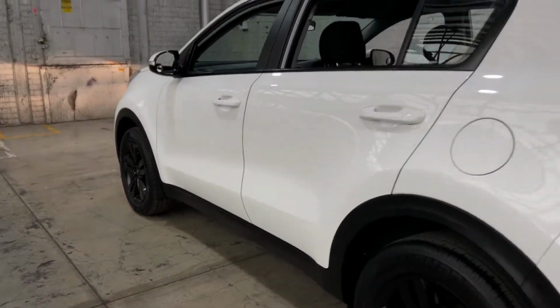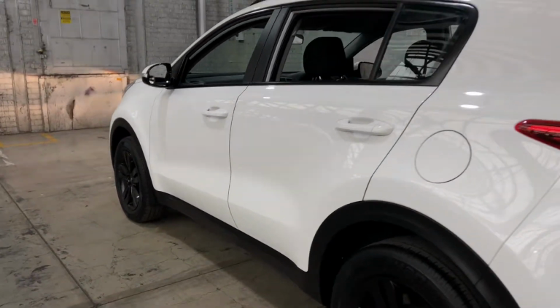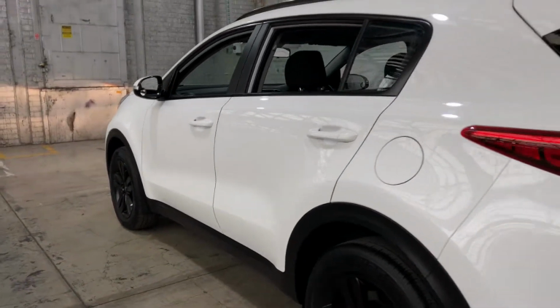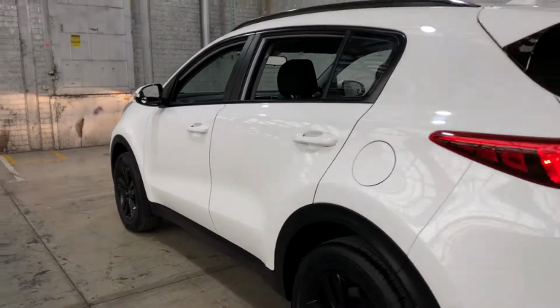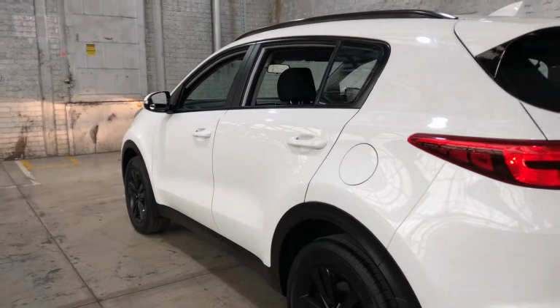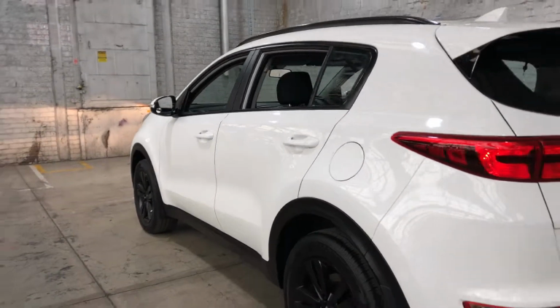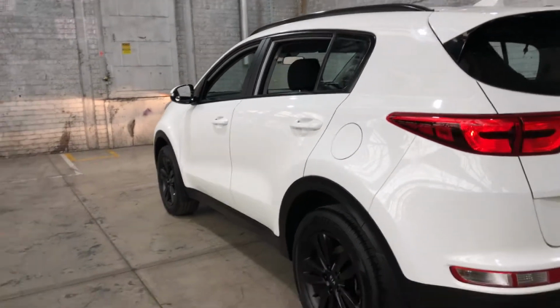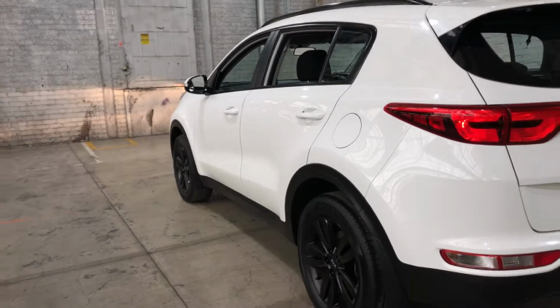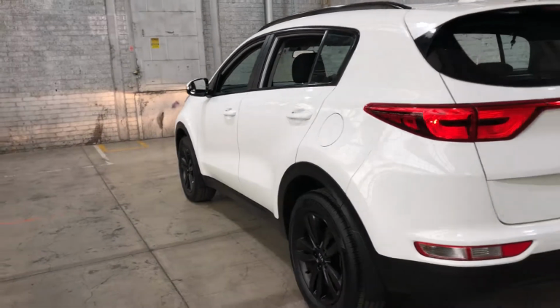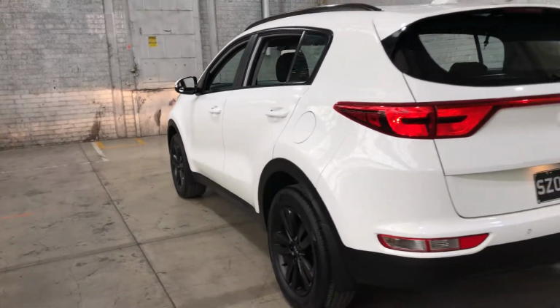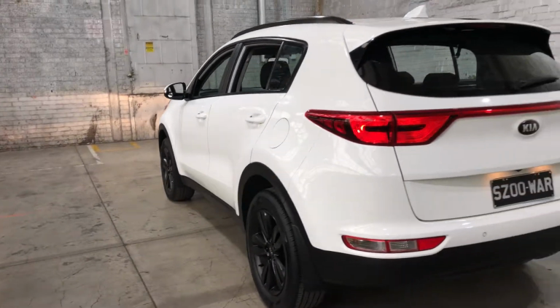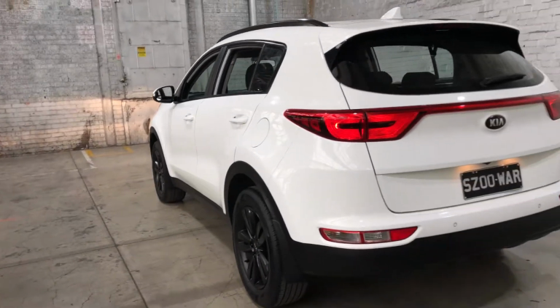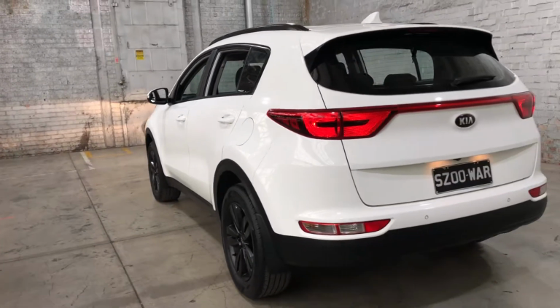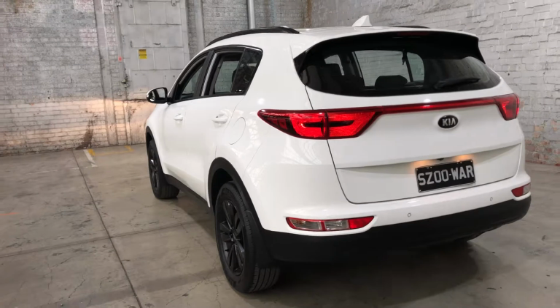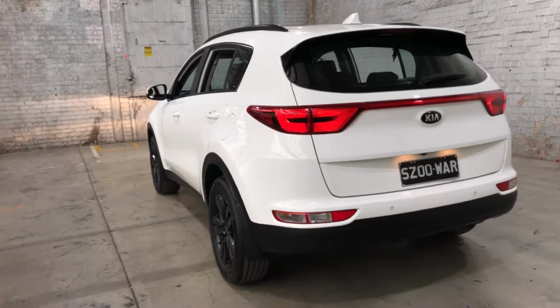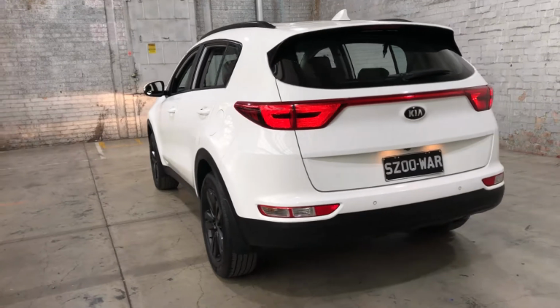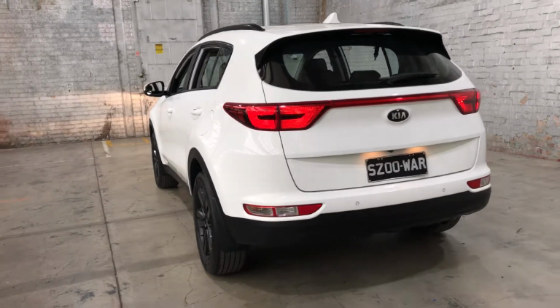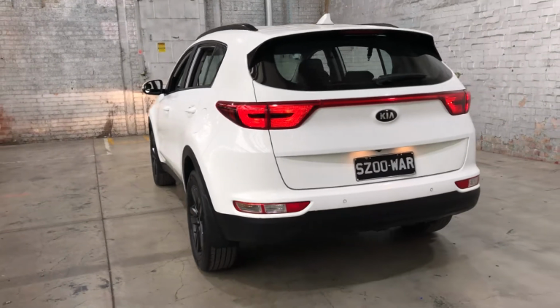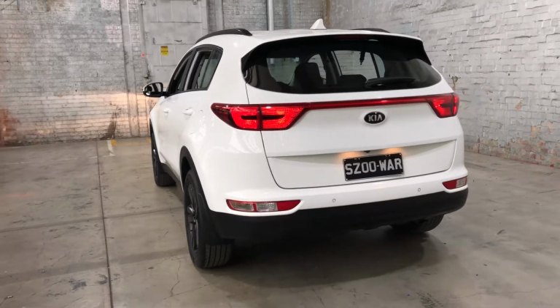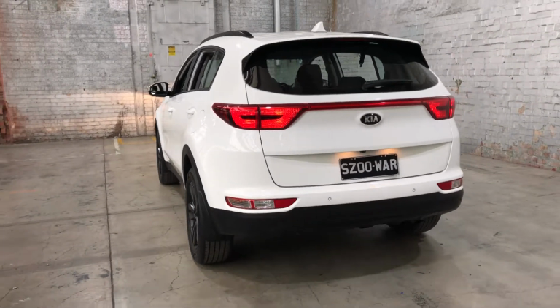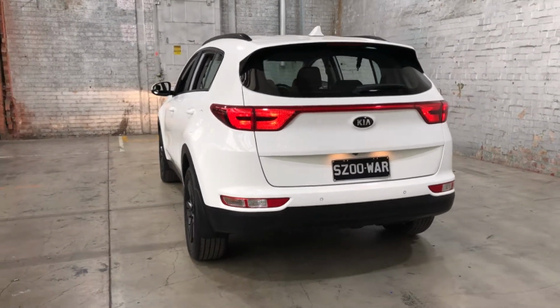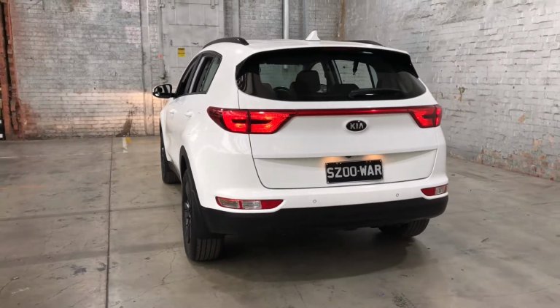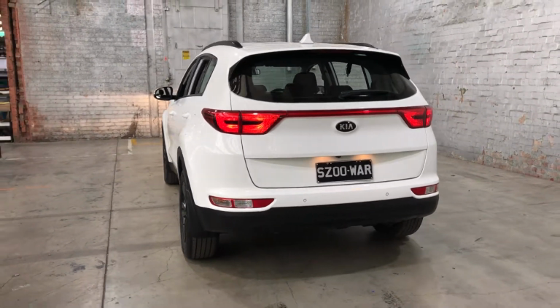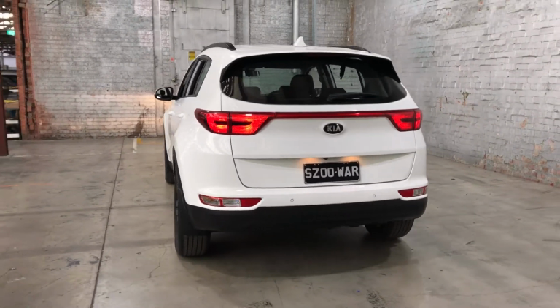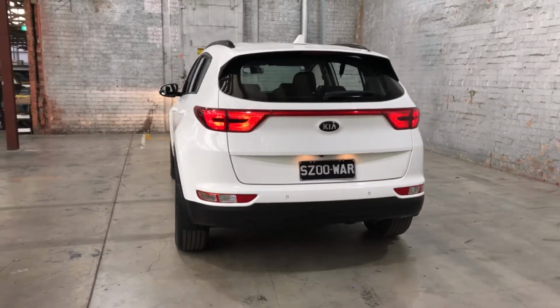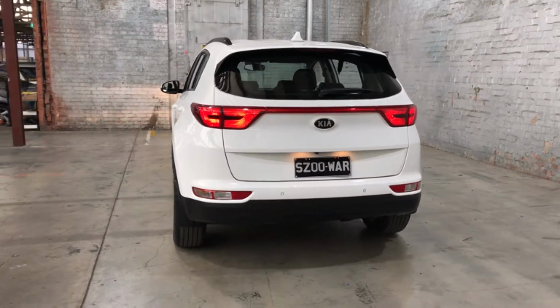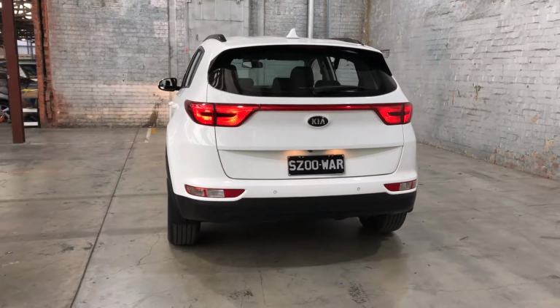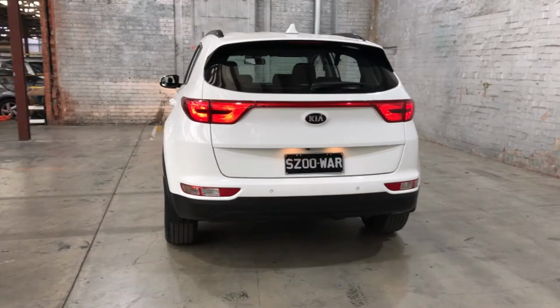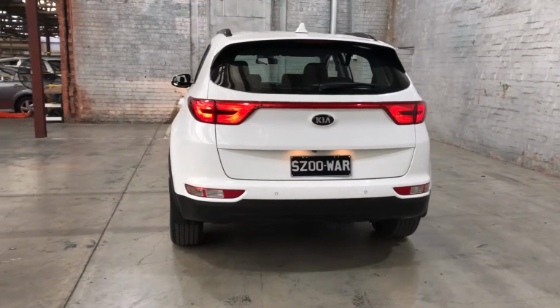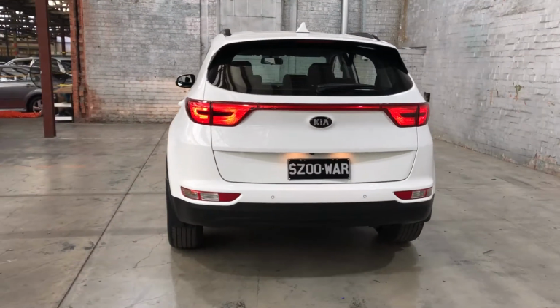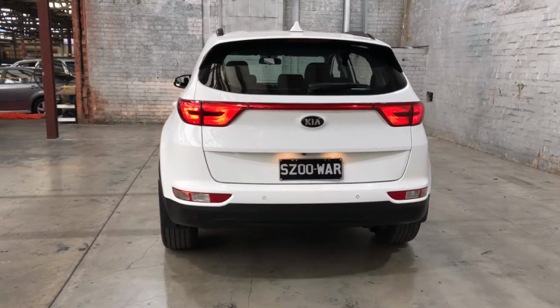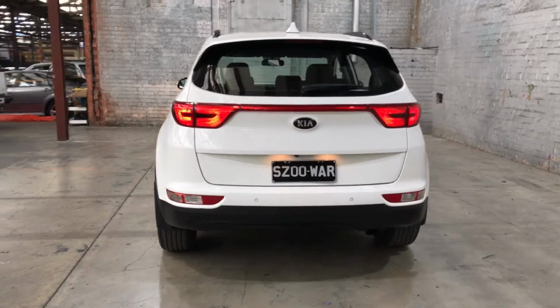And as we head to the back here, the car also comes with rear parking sensors, just so you can get into those tight spaces a lot more easily.